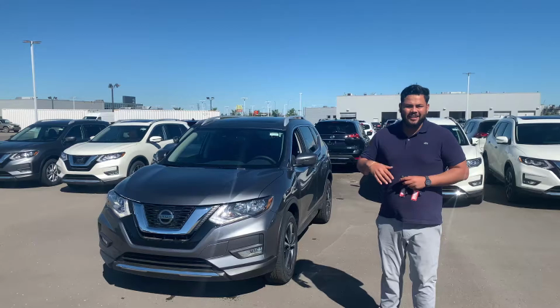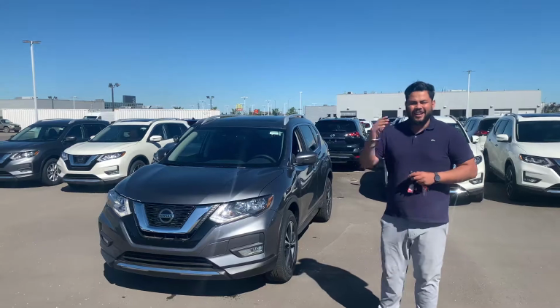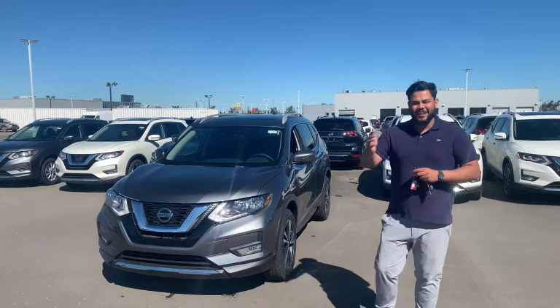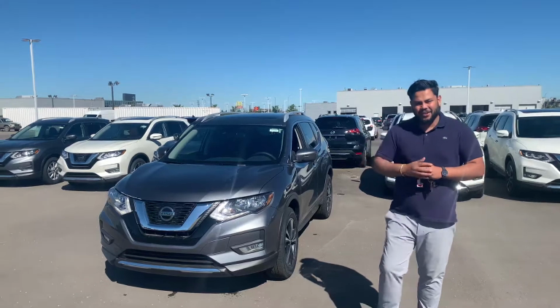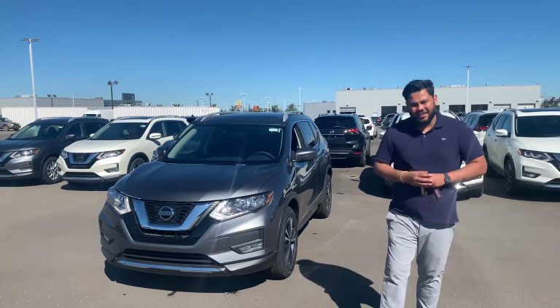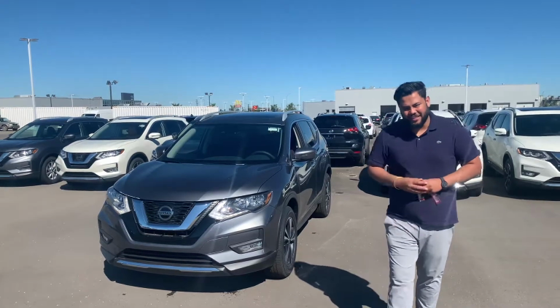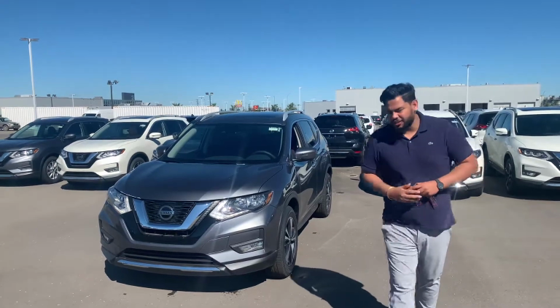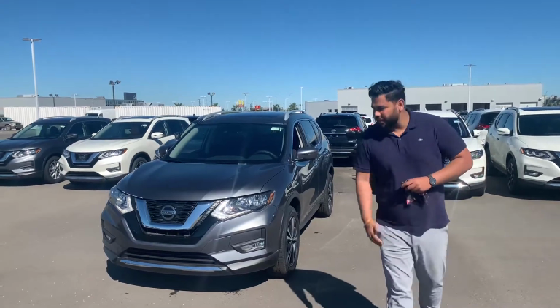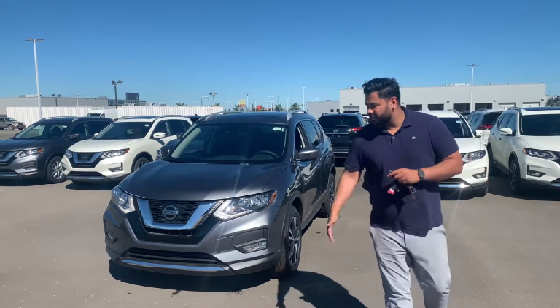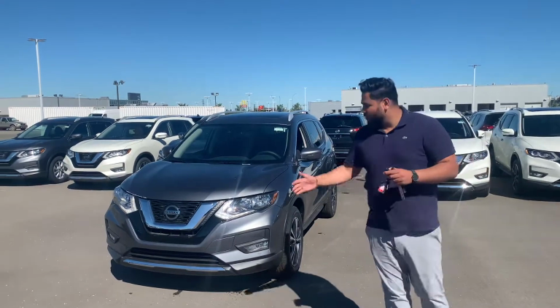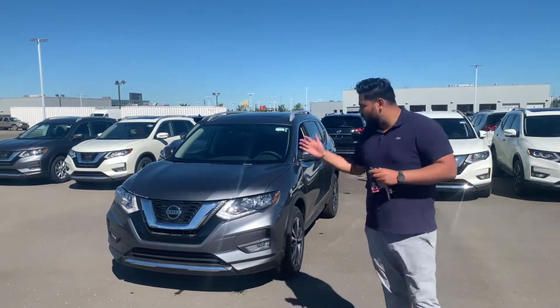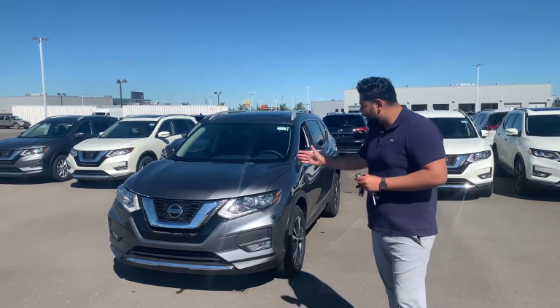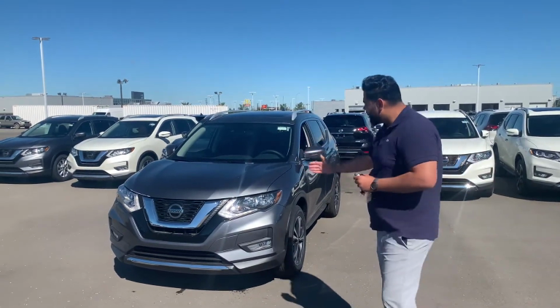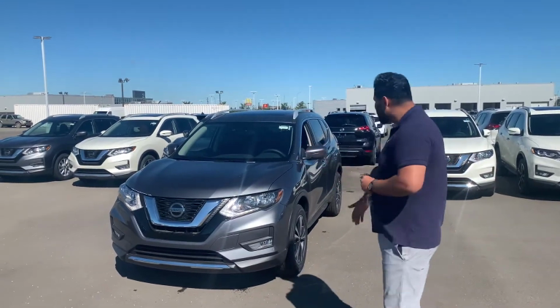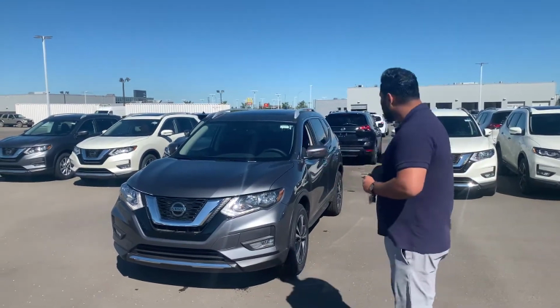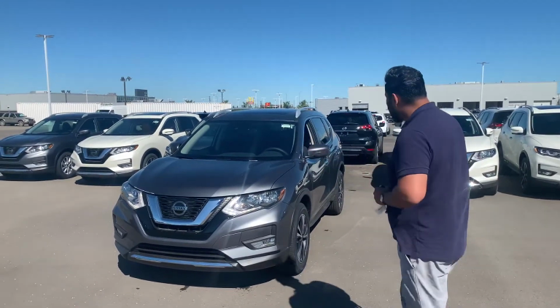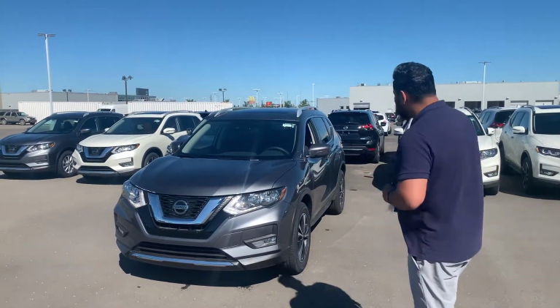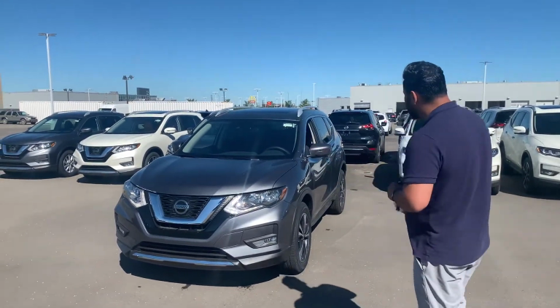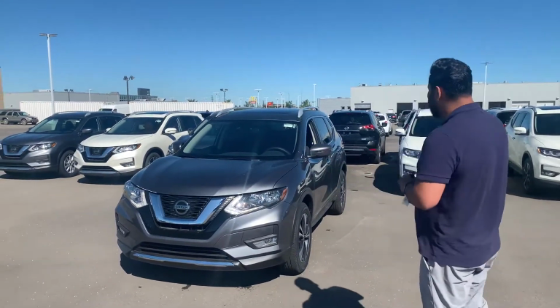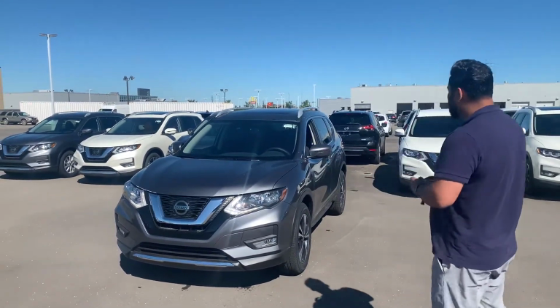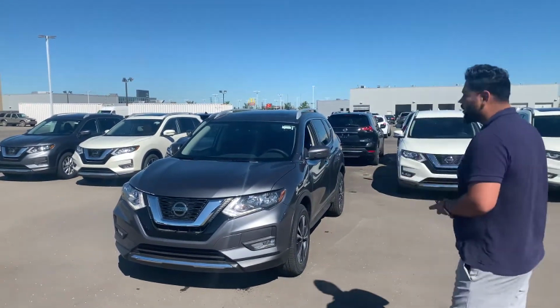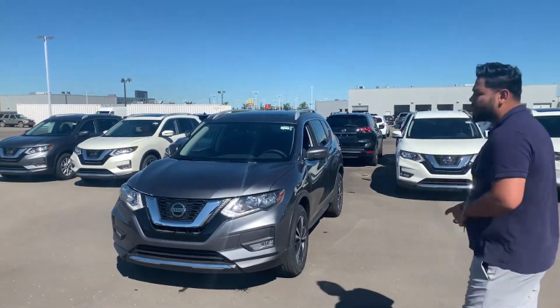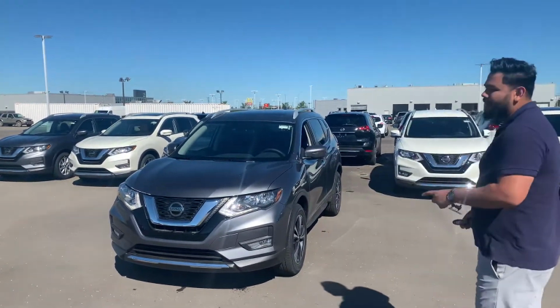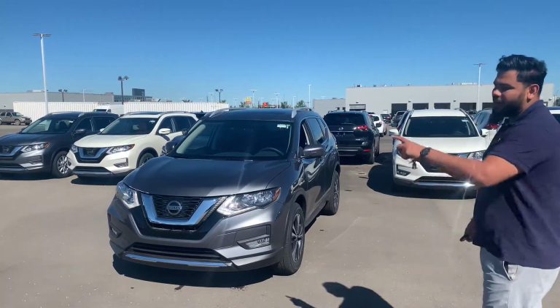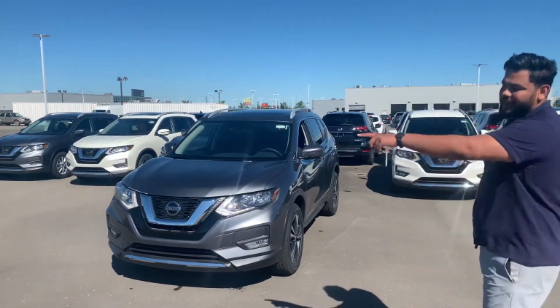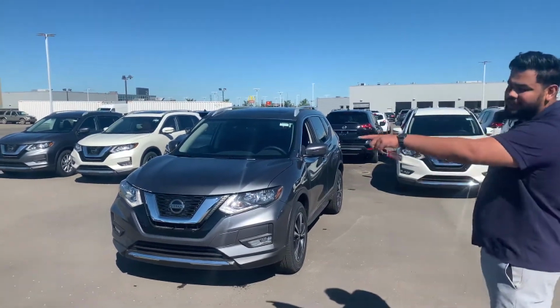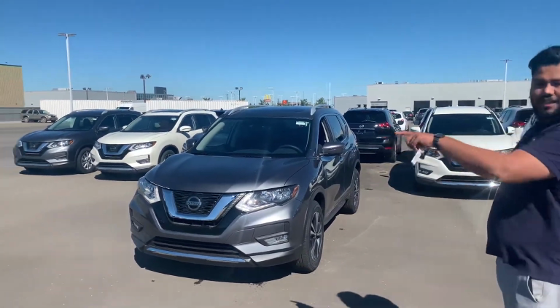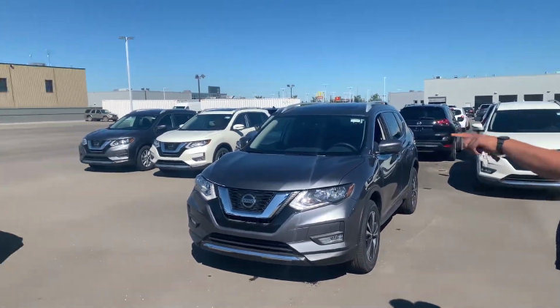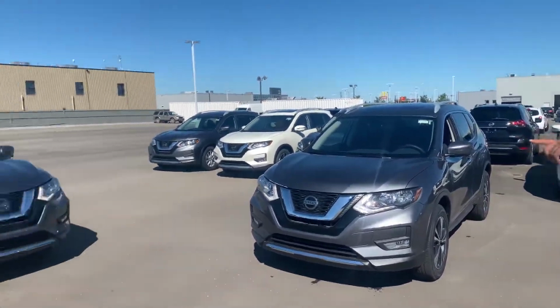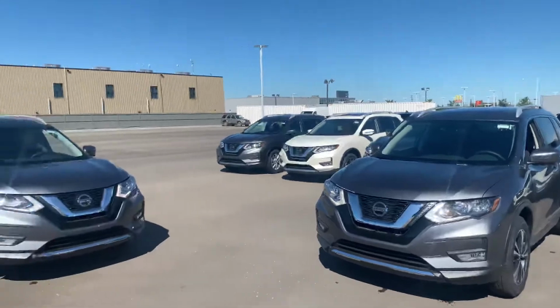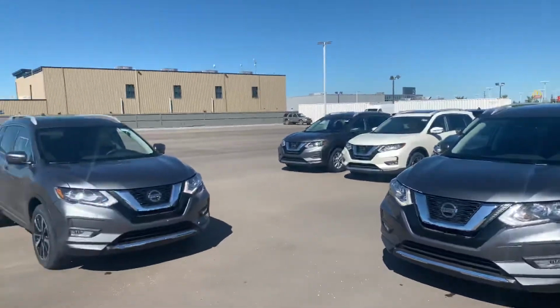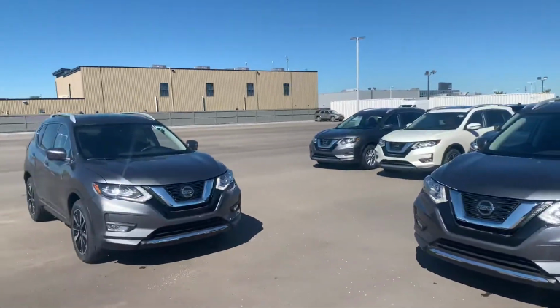Hey there, it's Ish again. Right here I have the SP-Tec pulled up, and the SL is still parked over there.